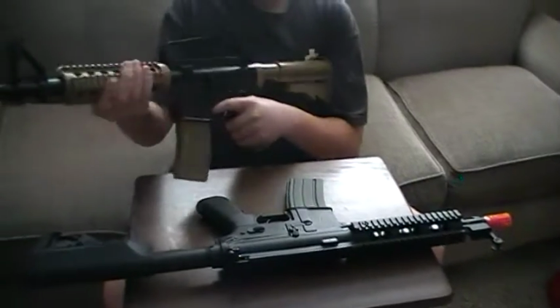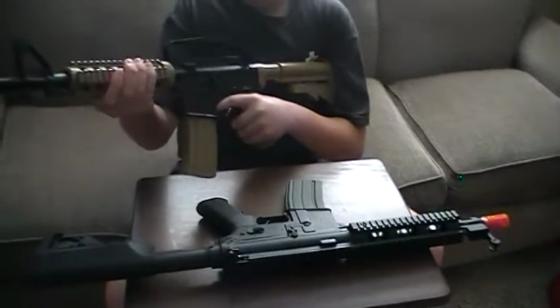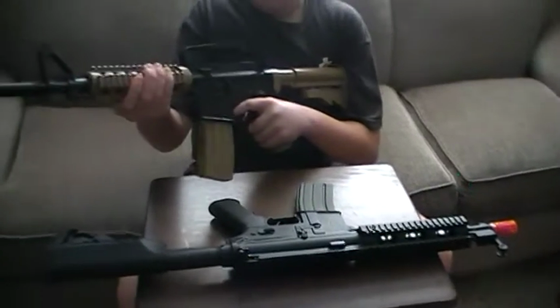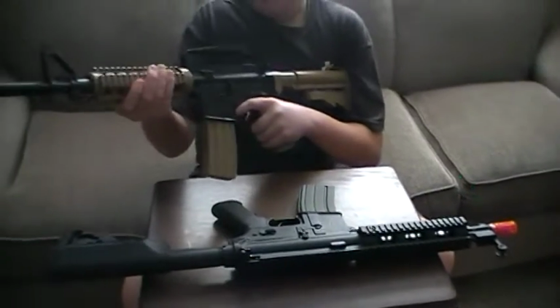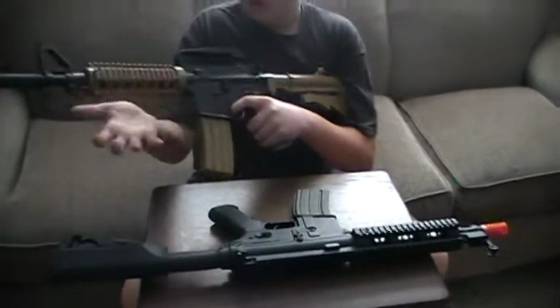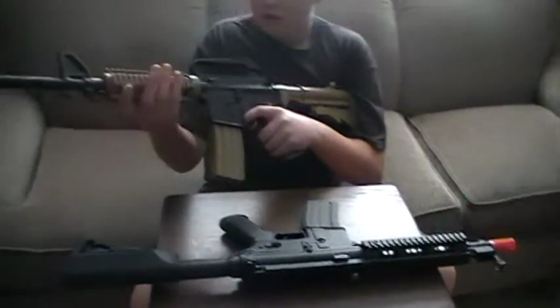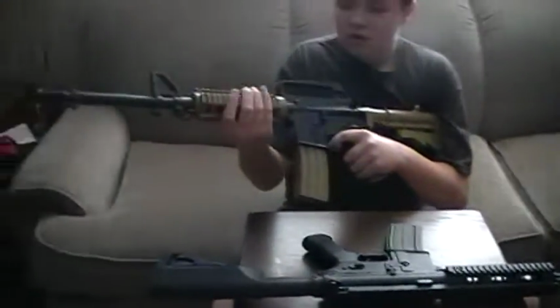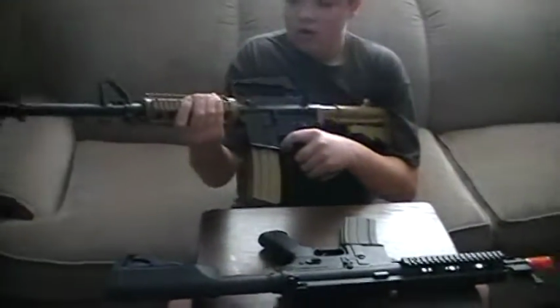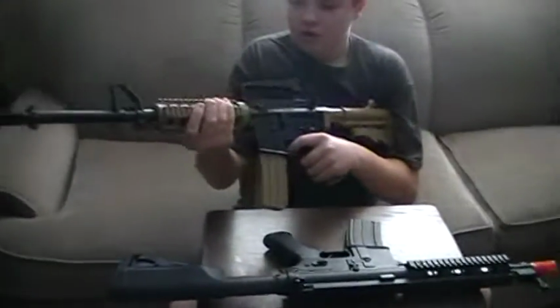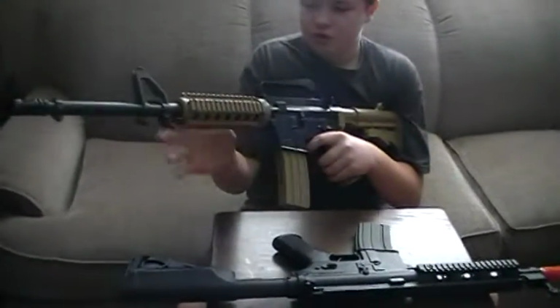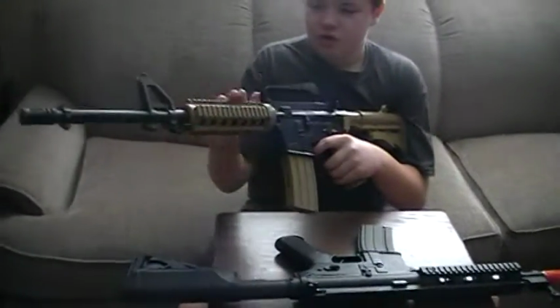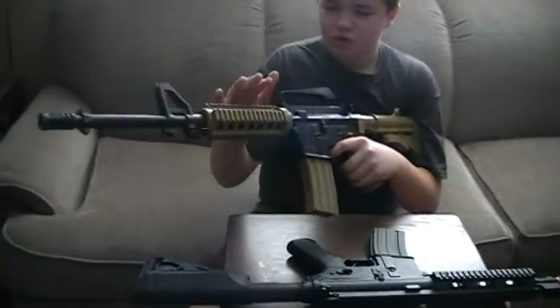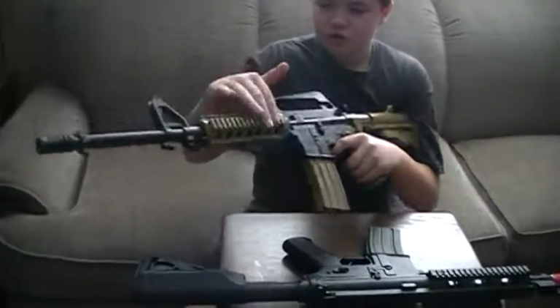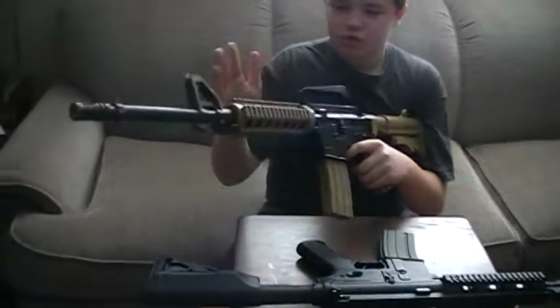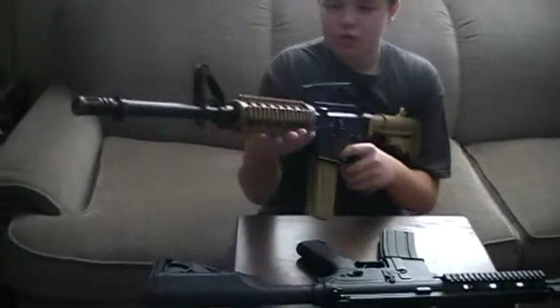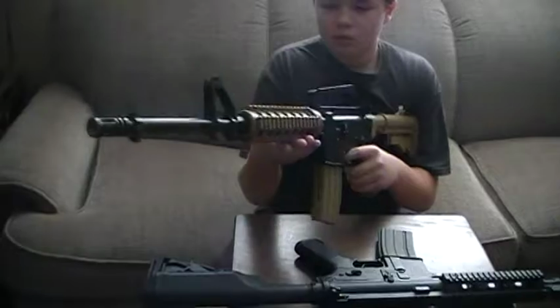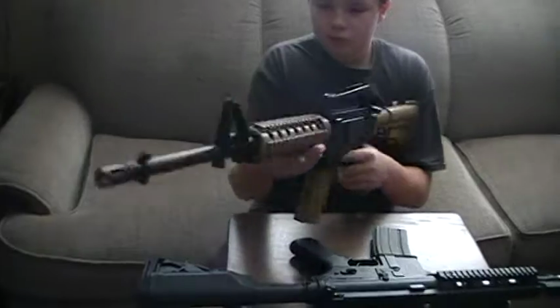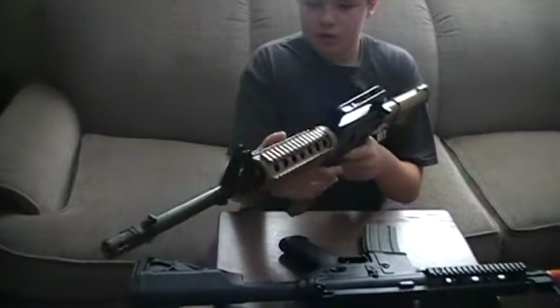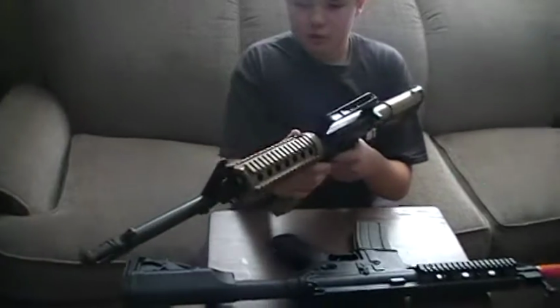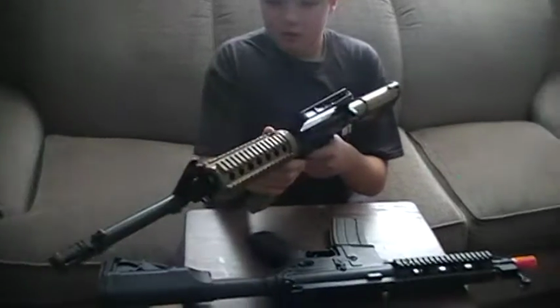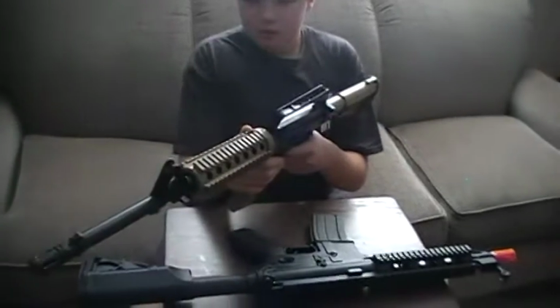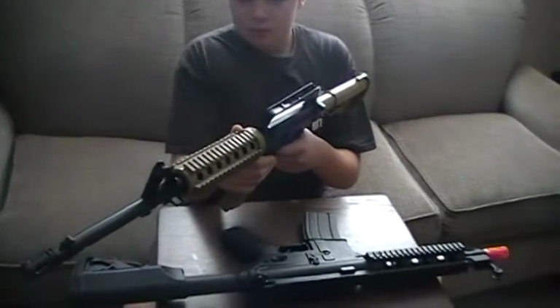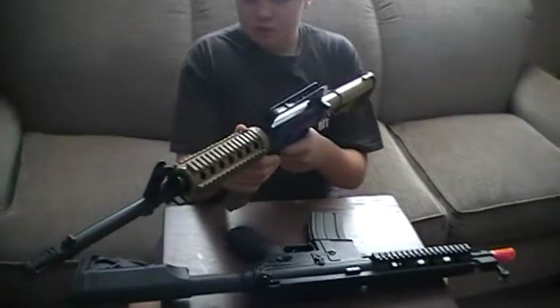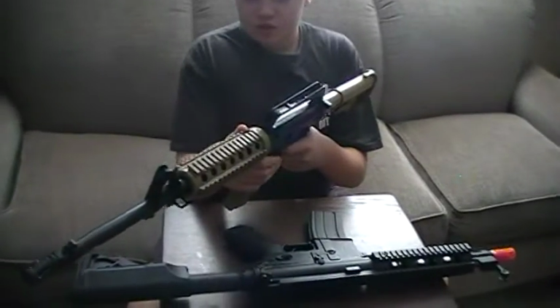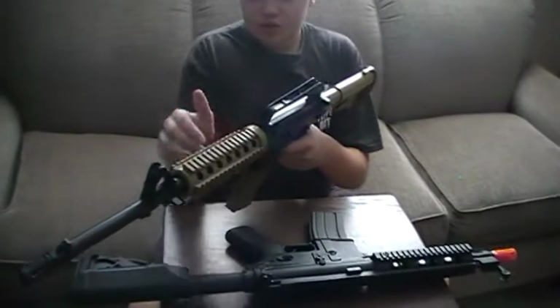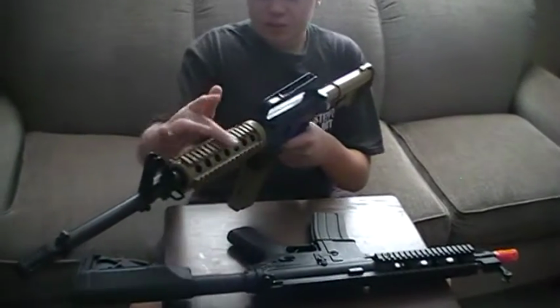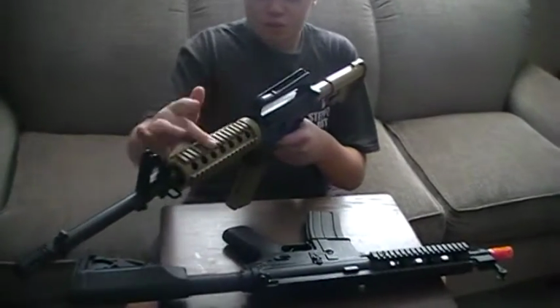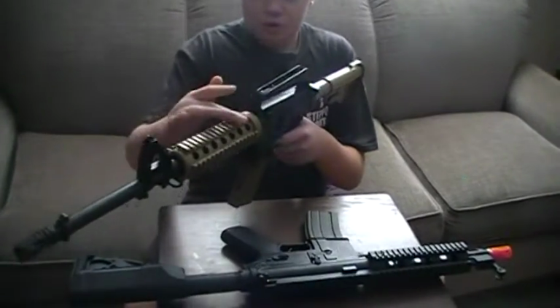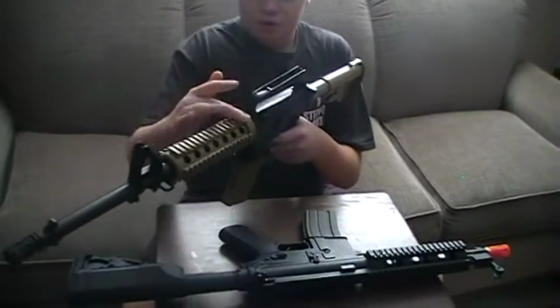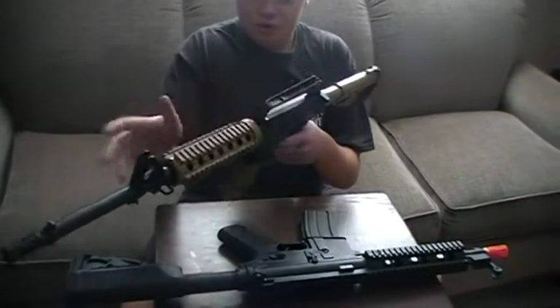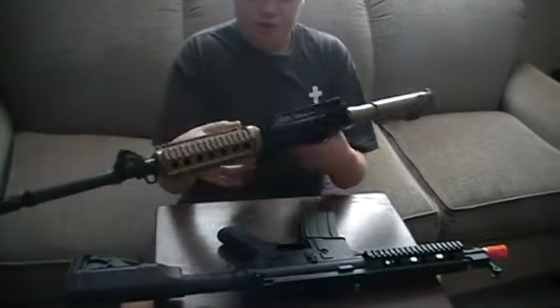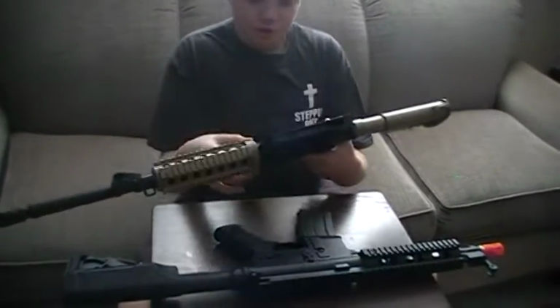It does have a different handguard here that has 15 rails, which I think is funny — why would you need to put anything there?